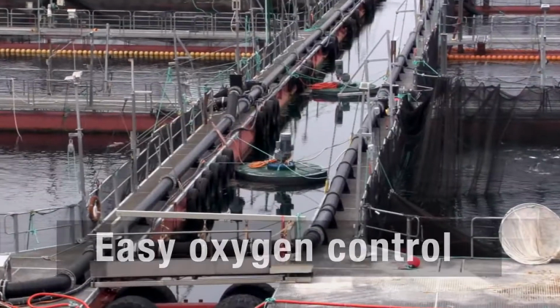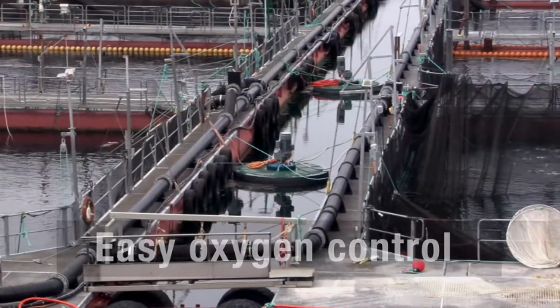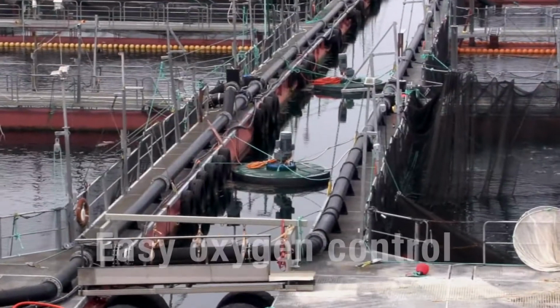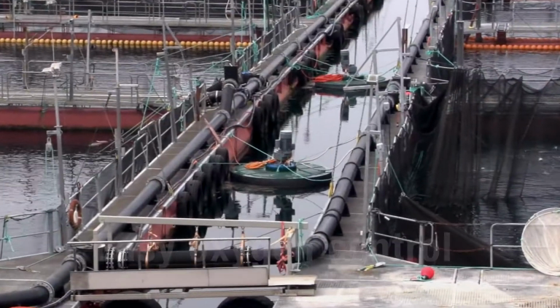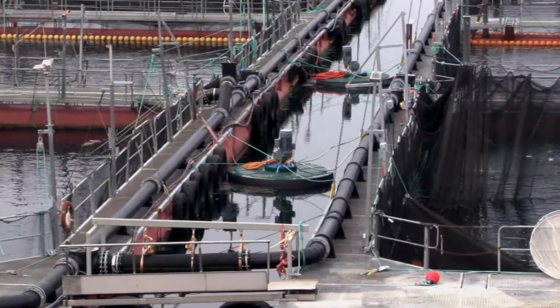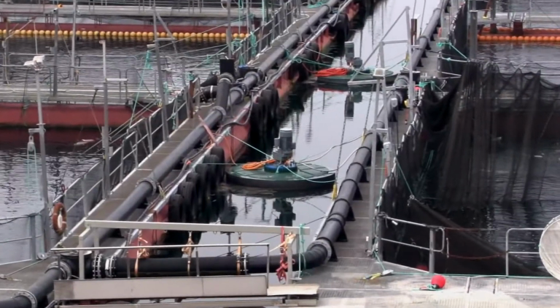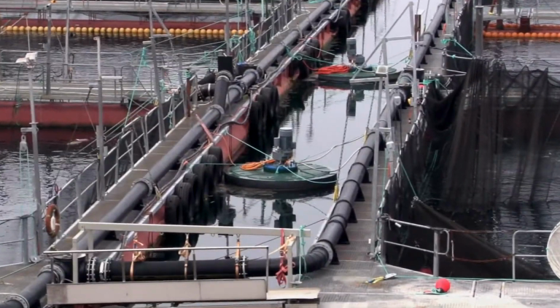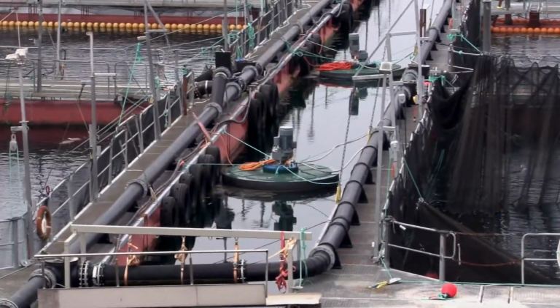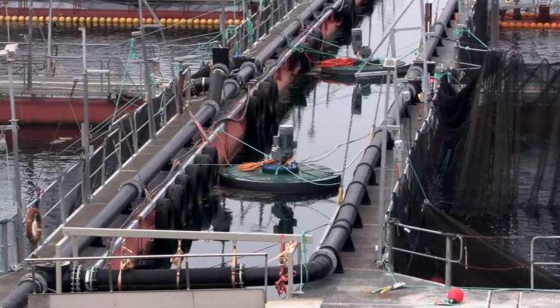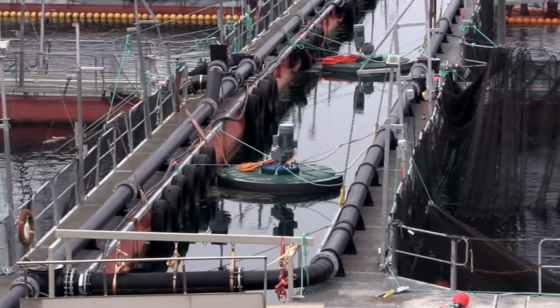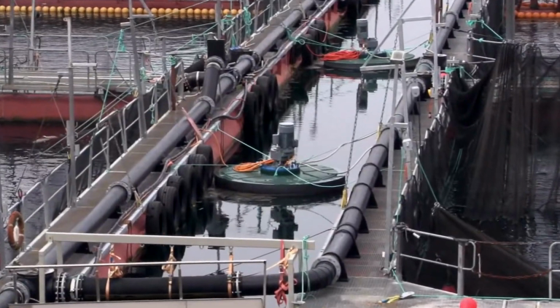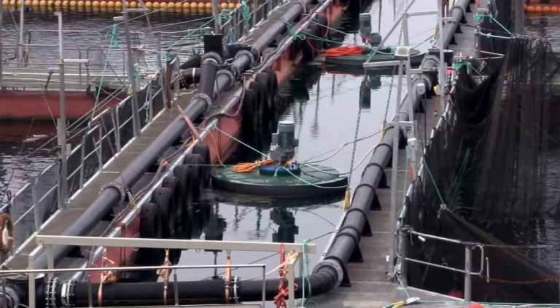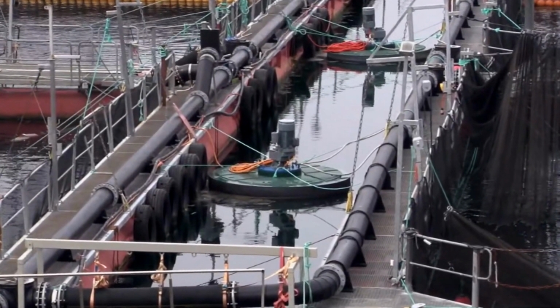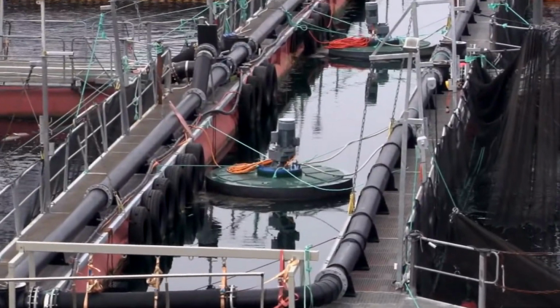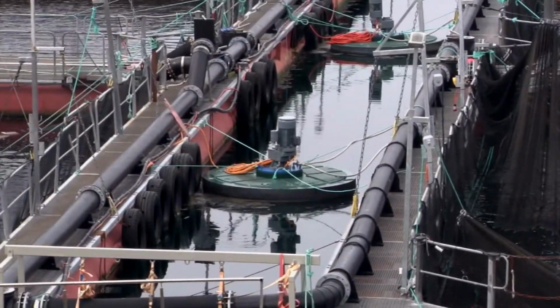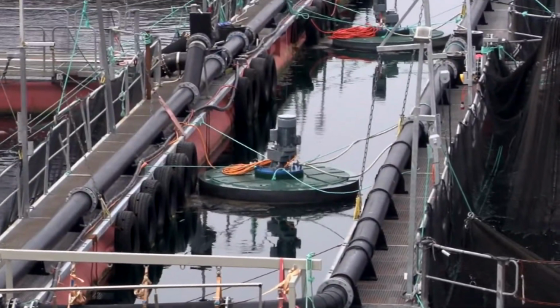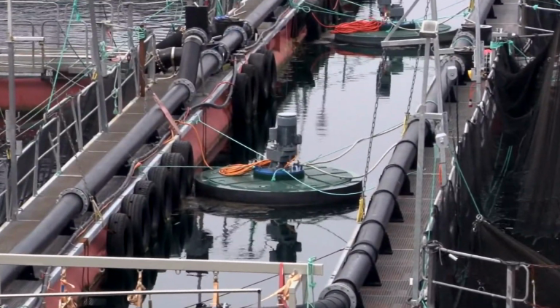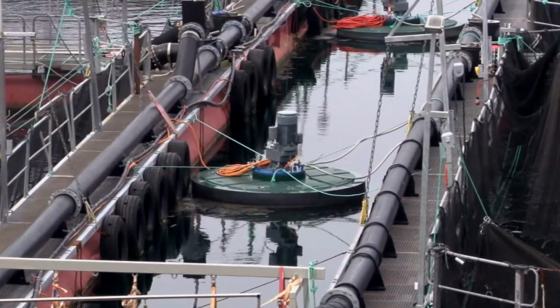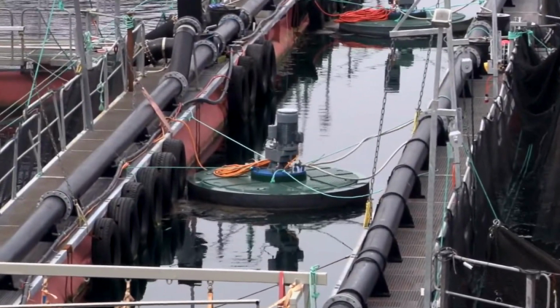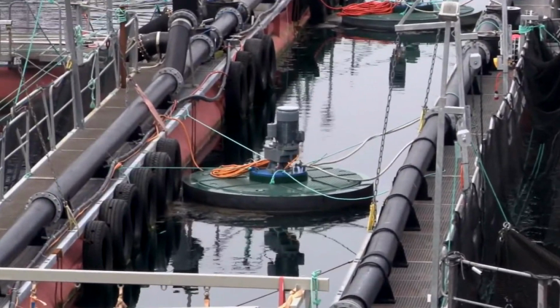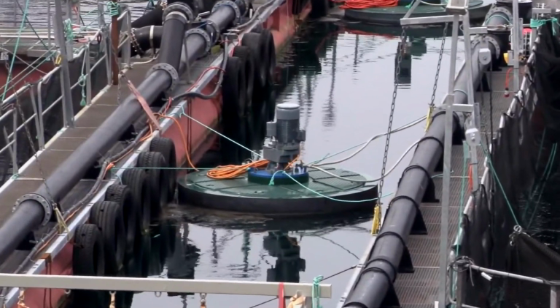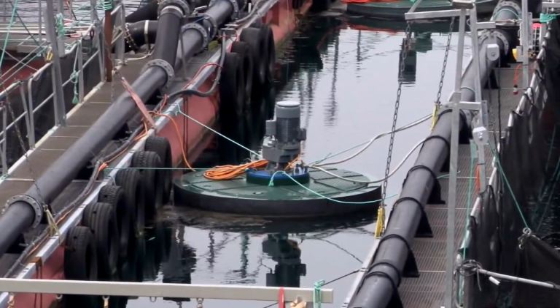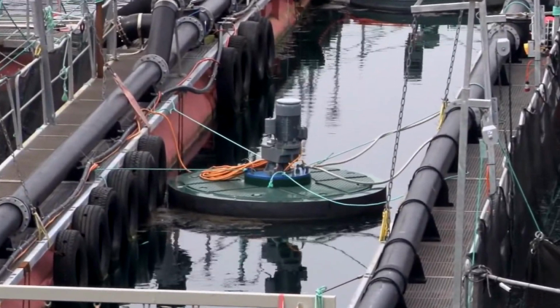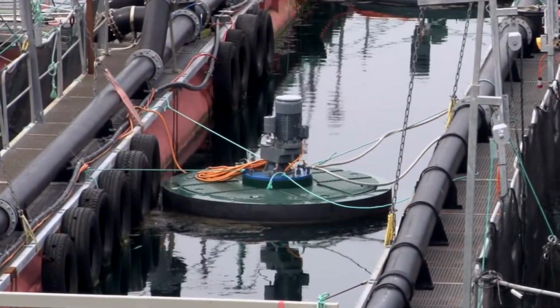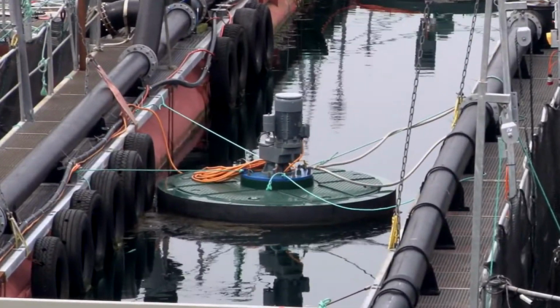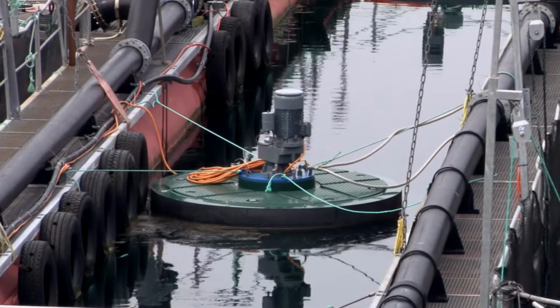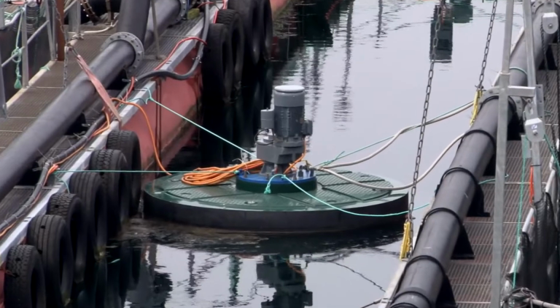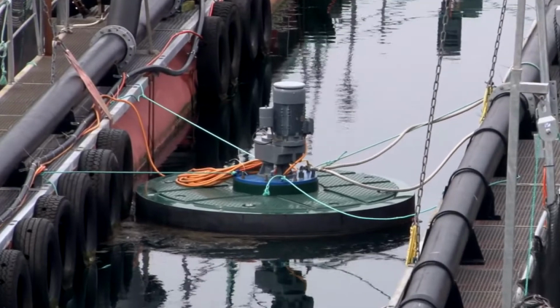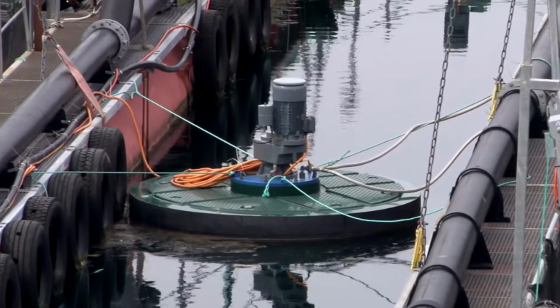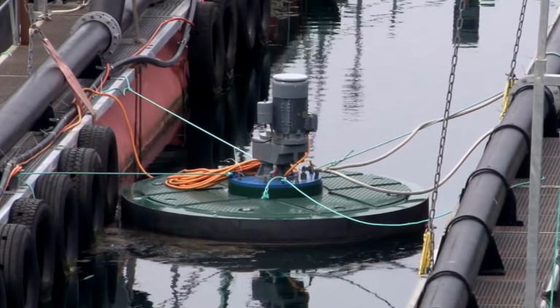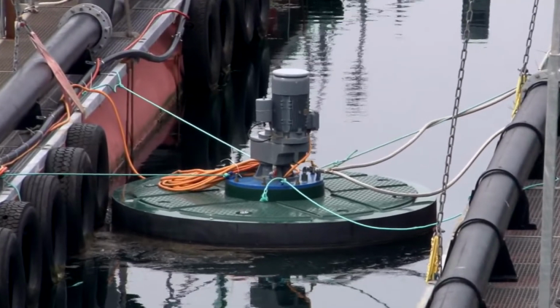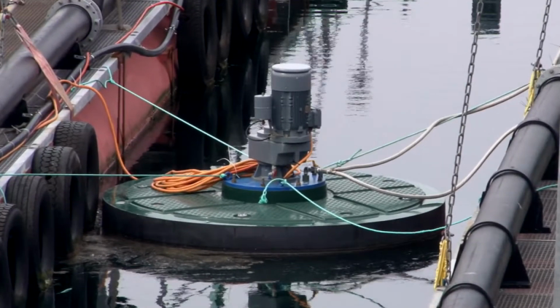The ISO oxygen dissolvers can also be used in closed cages to help with the treatment of salmon lice.